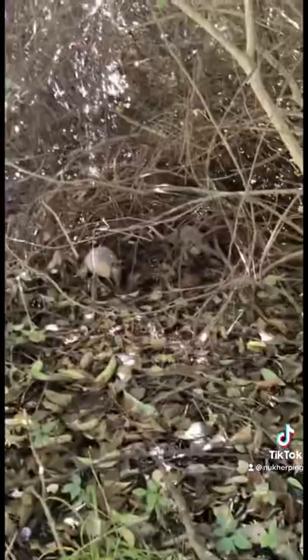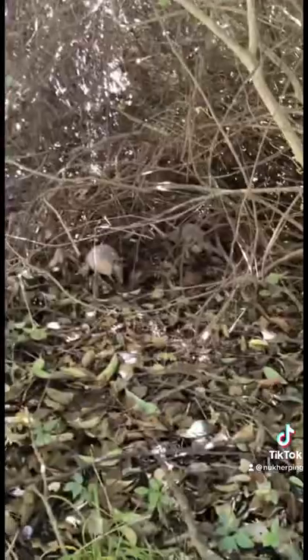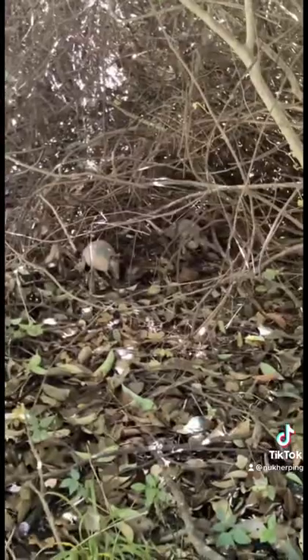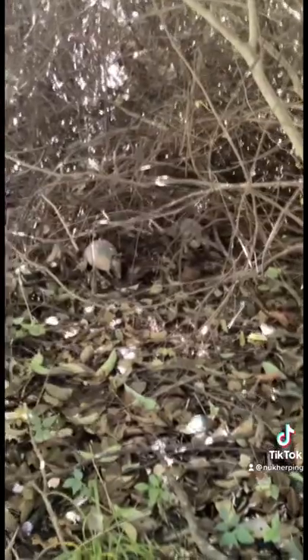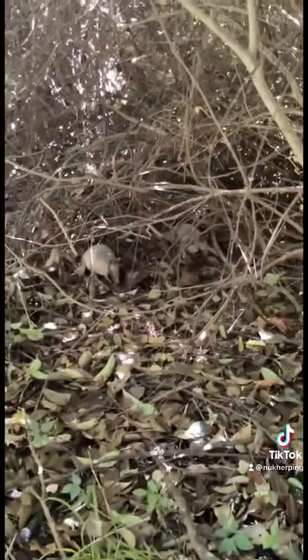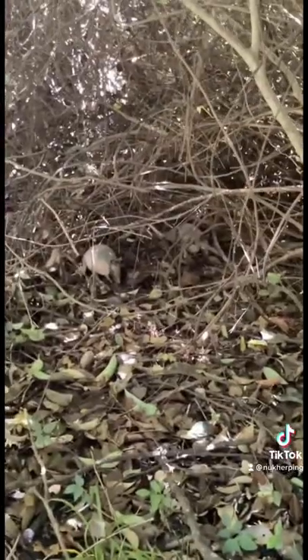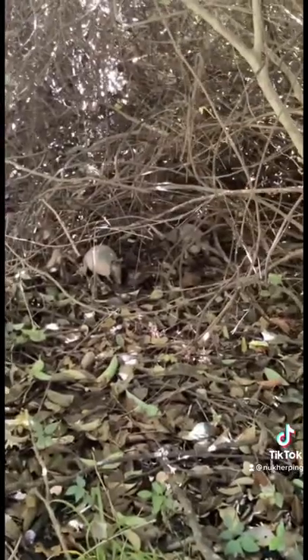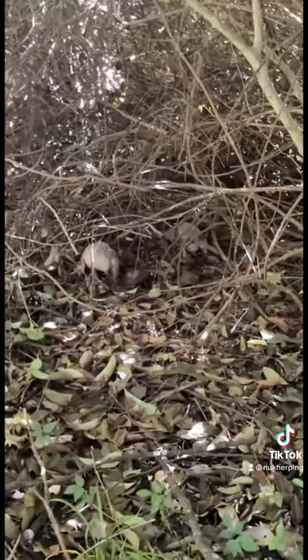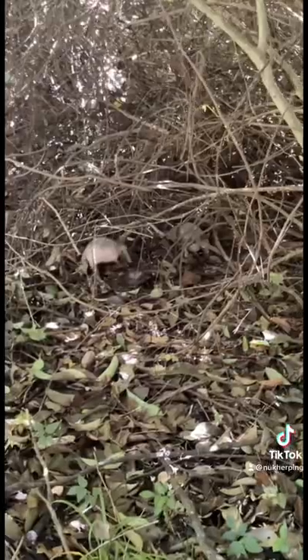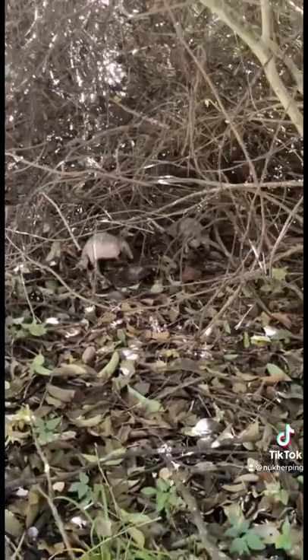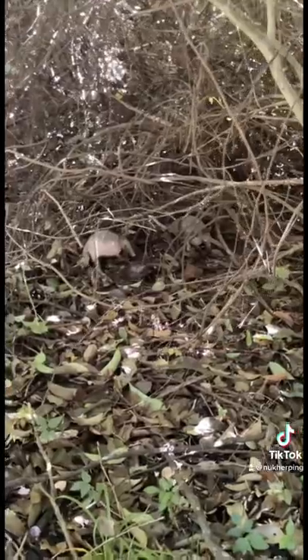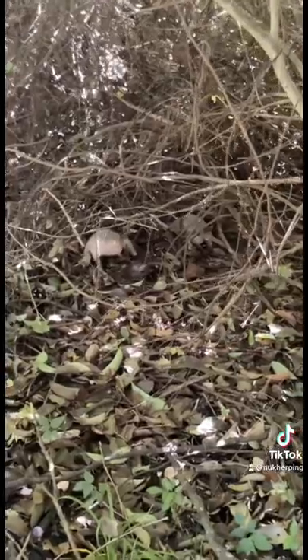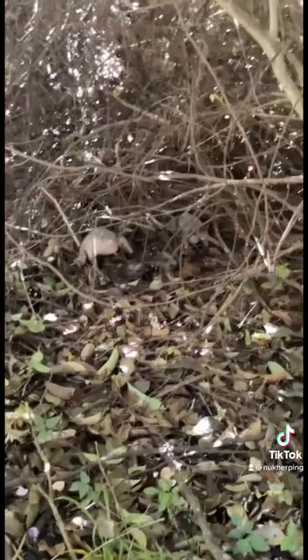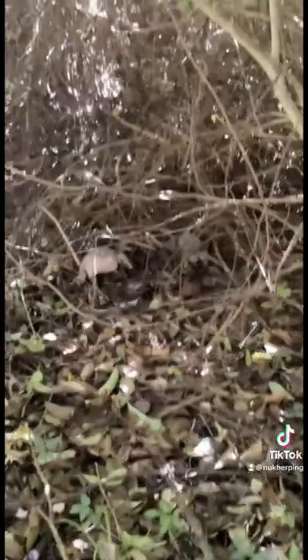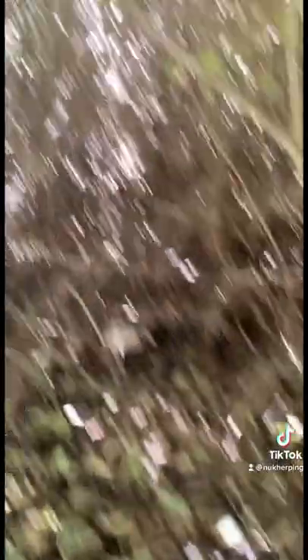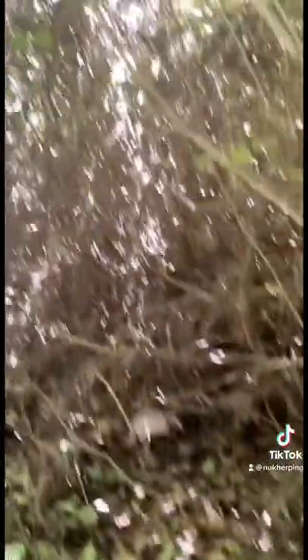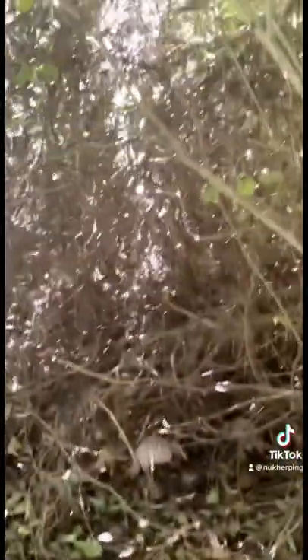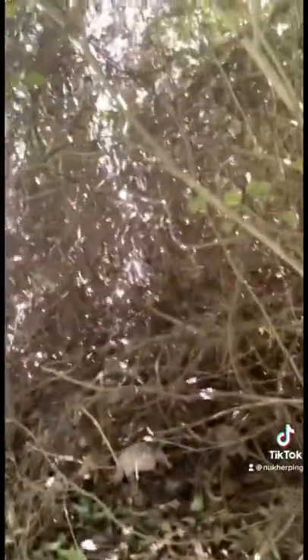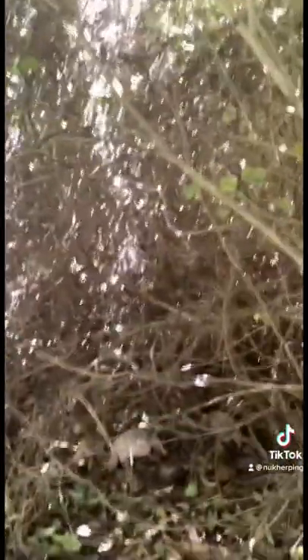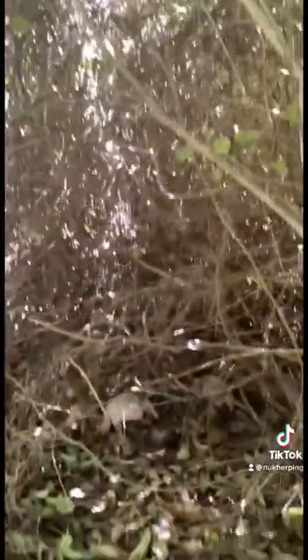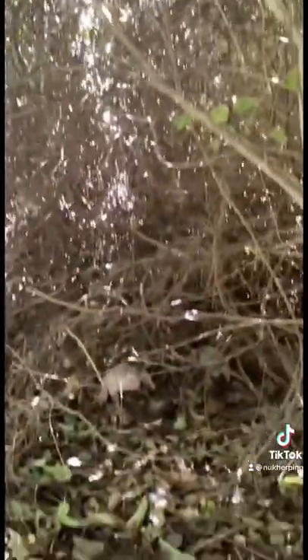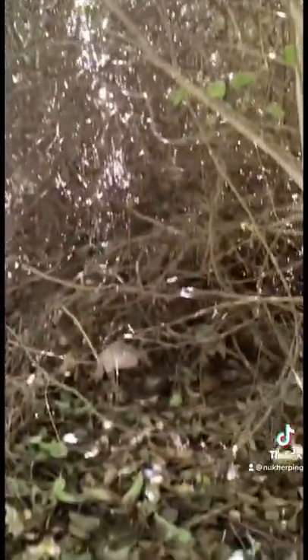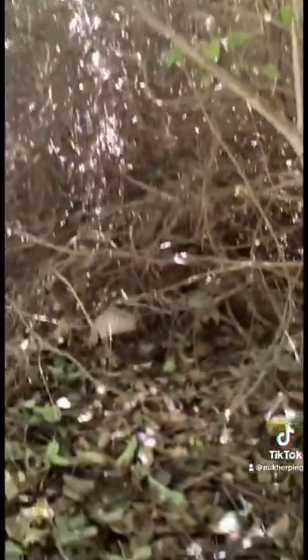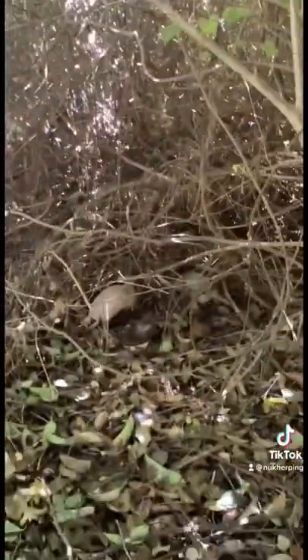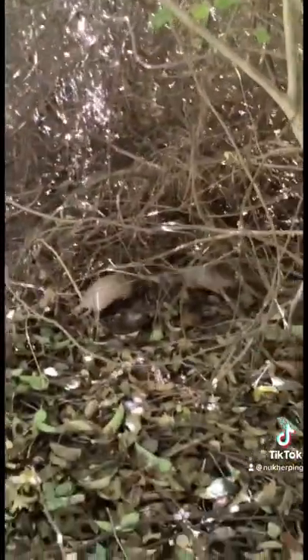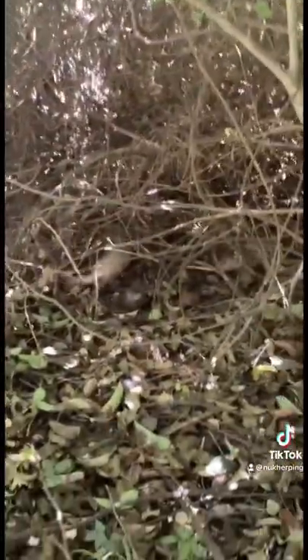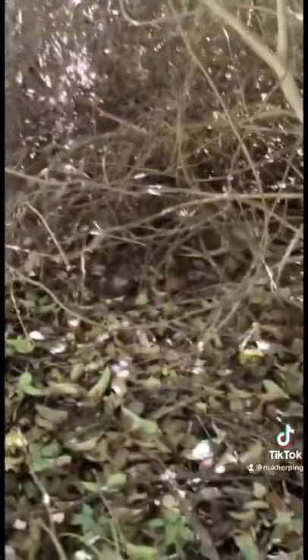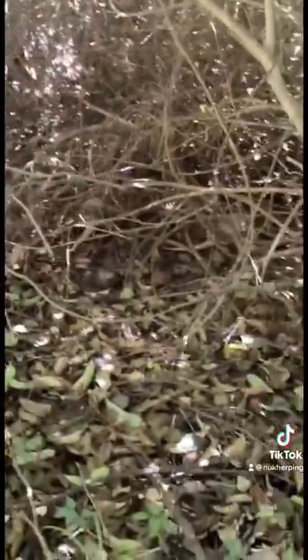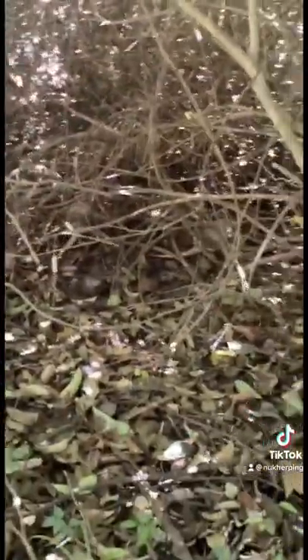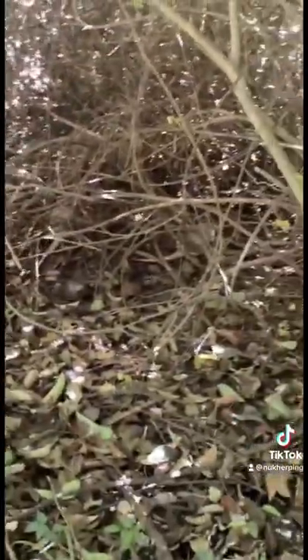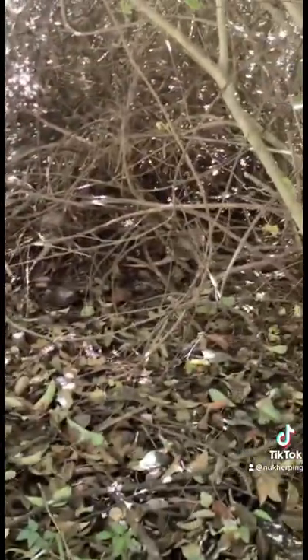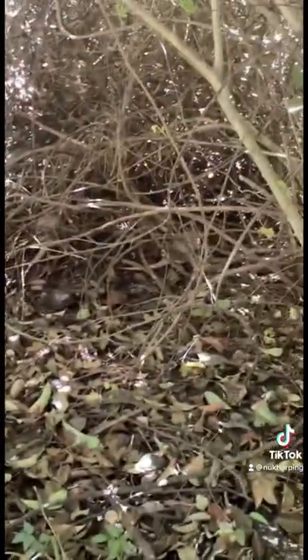All right guys, if you look right there, there's some baby armadillos and the mom is somewhere back there. This is a pretty cool find.